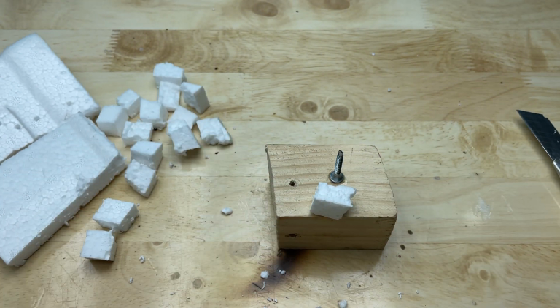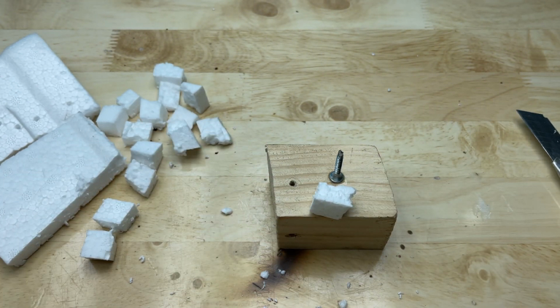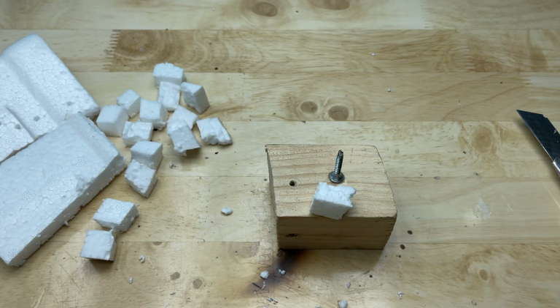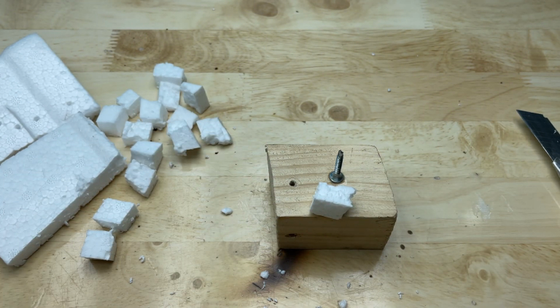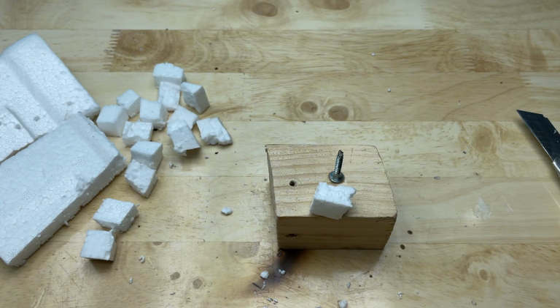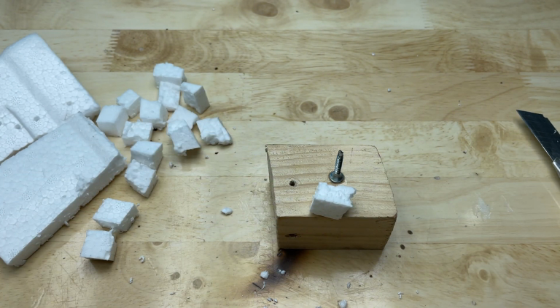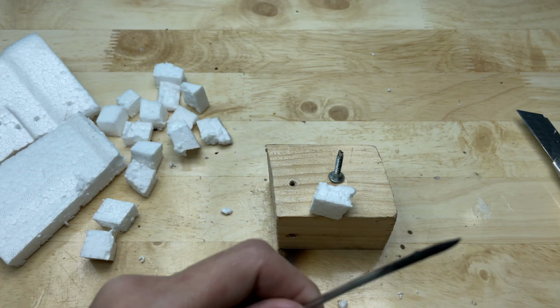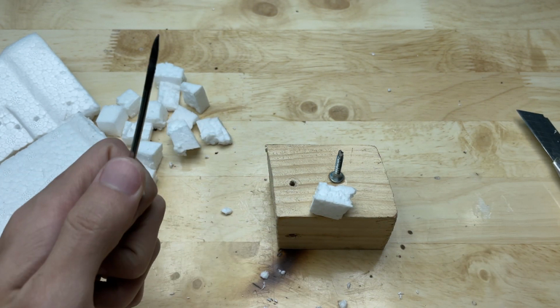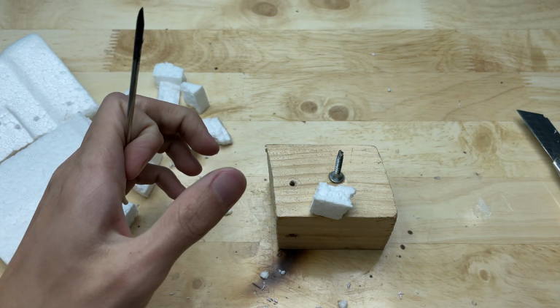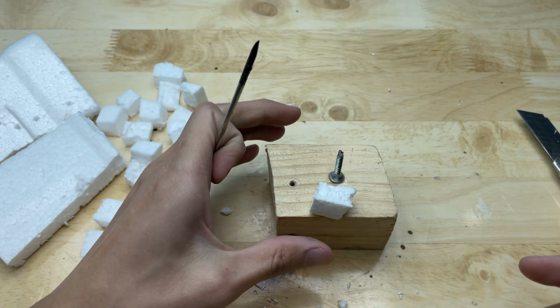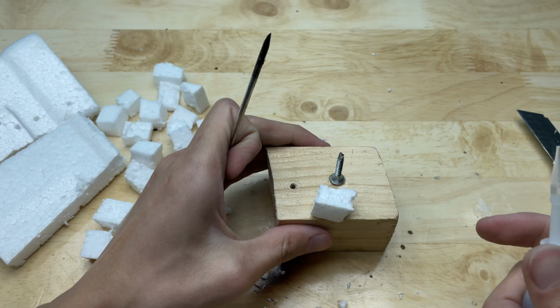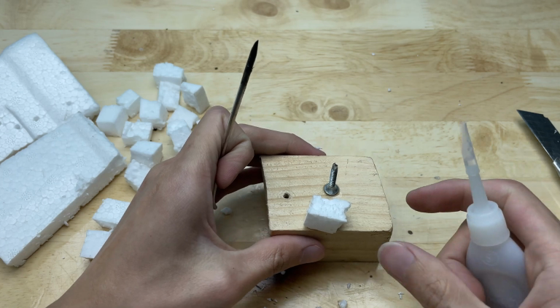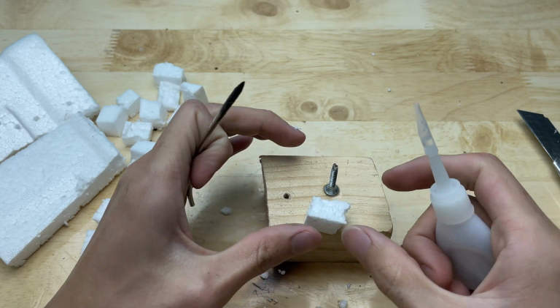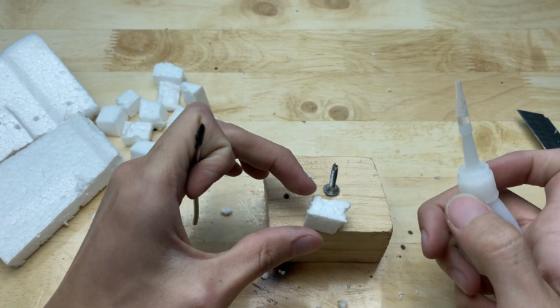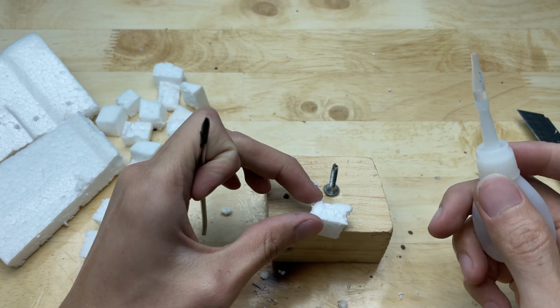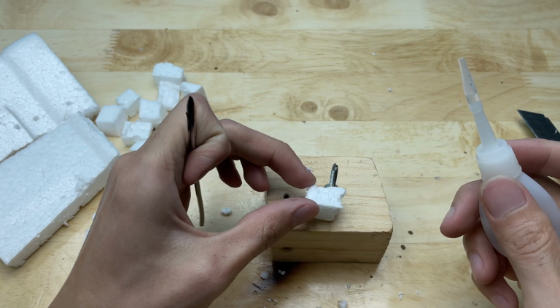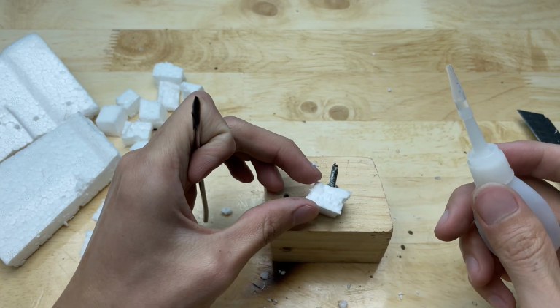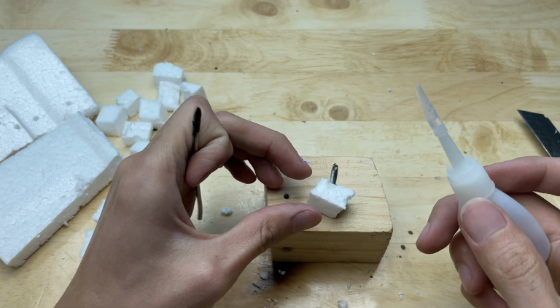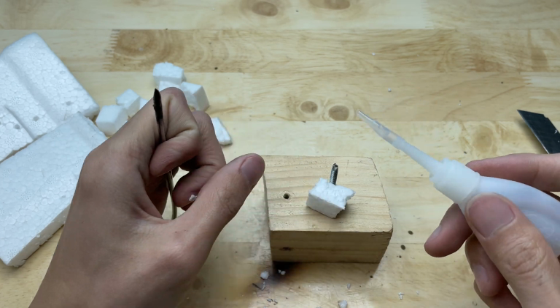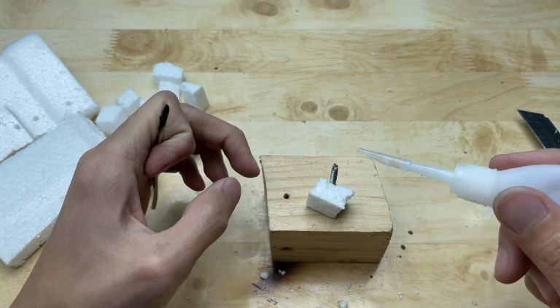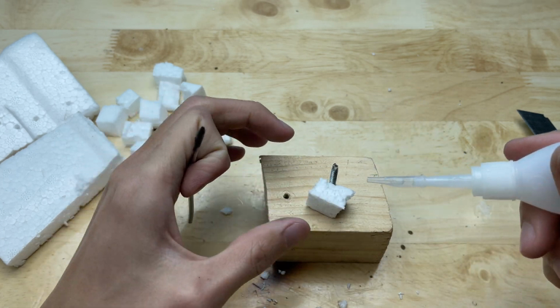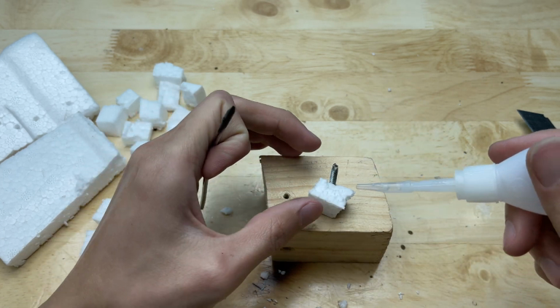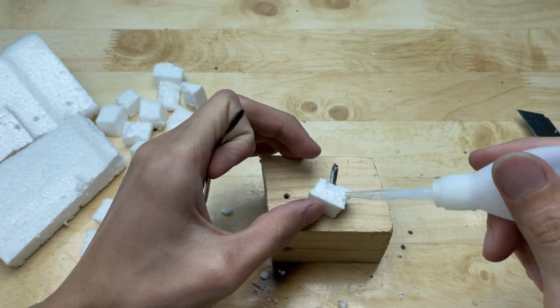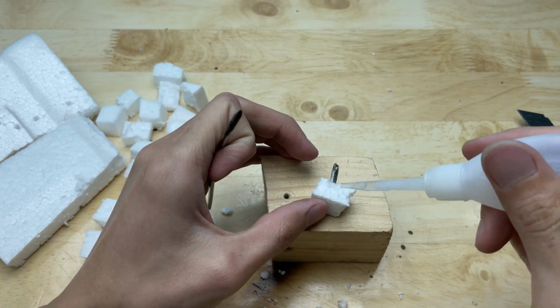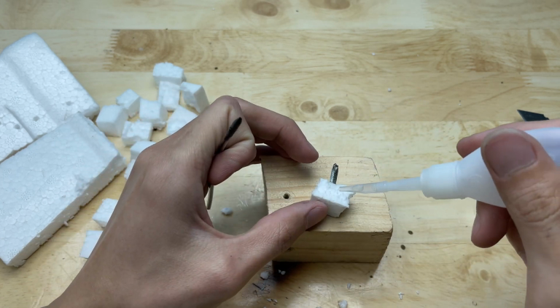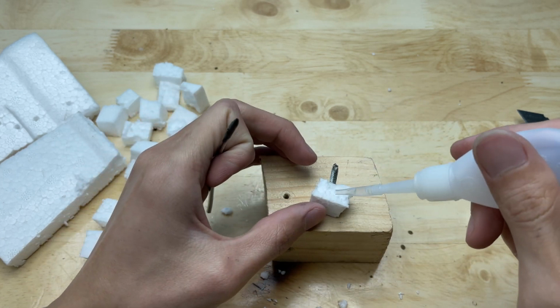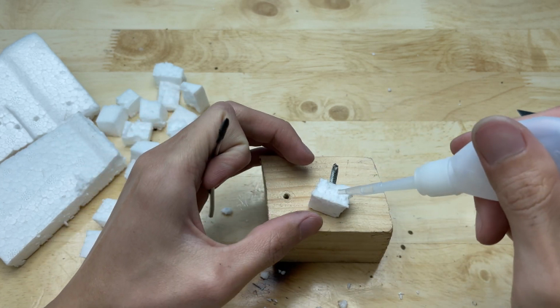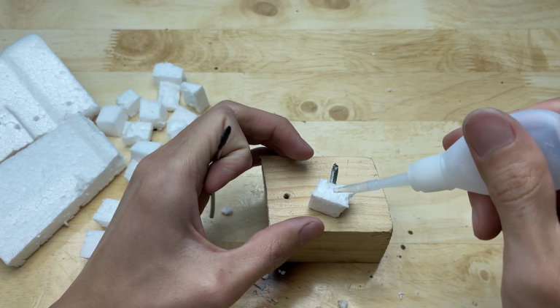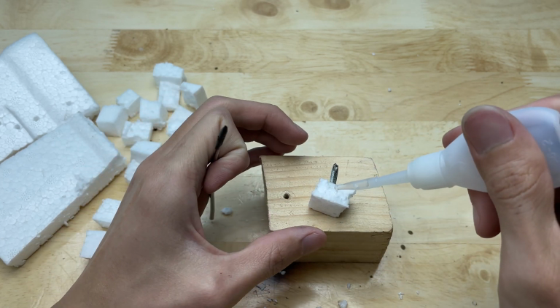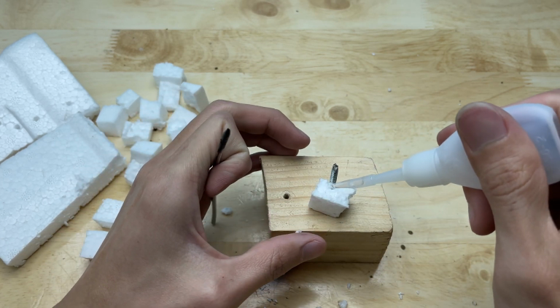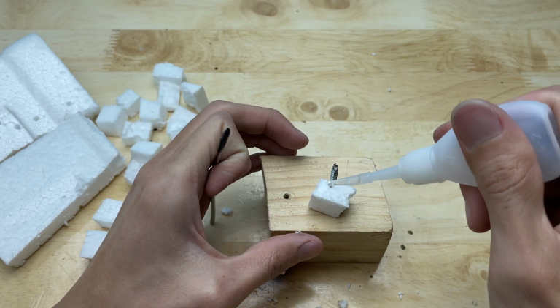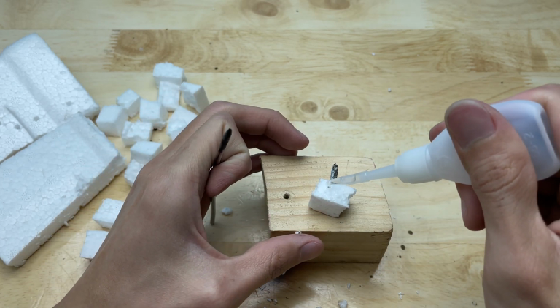Cut the foam into small pieces and place it over the joint between the wood and the screw. Drip super glue onto it.